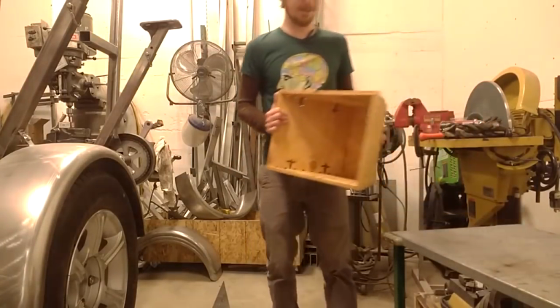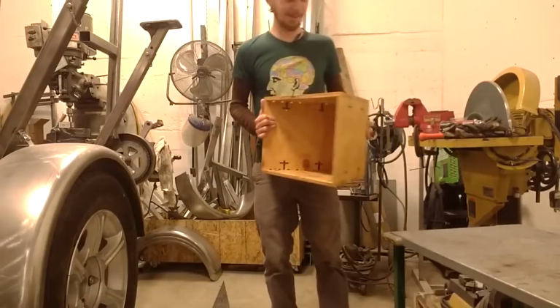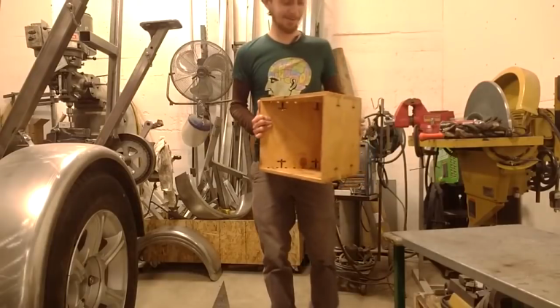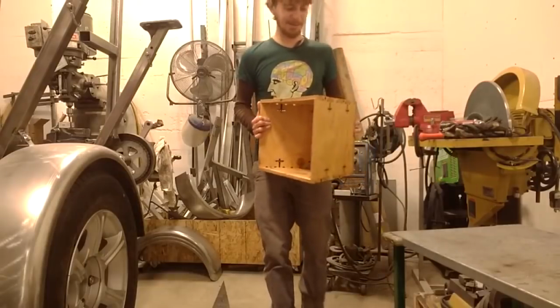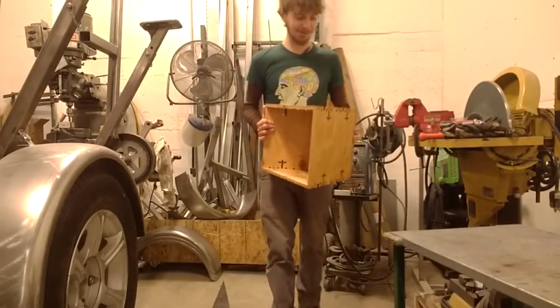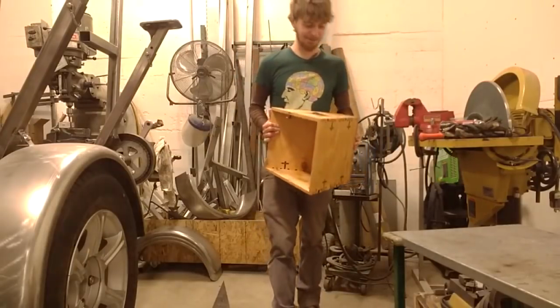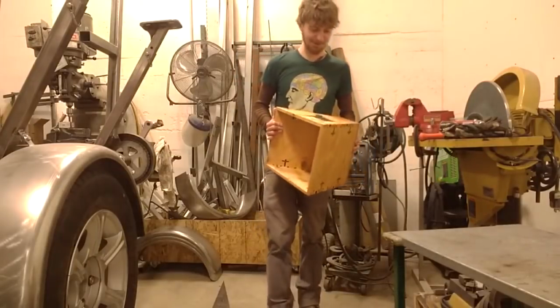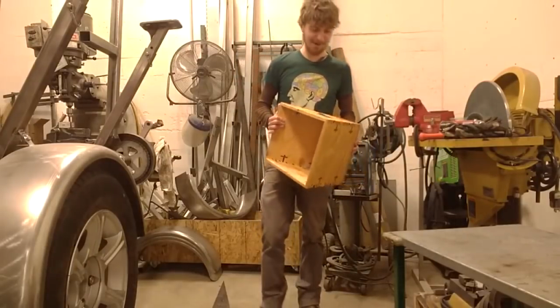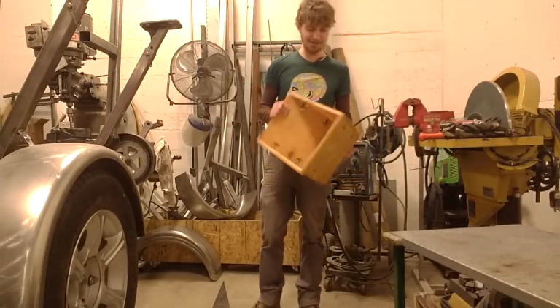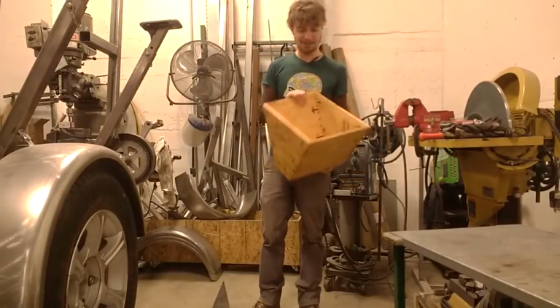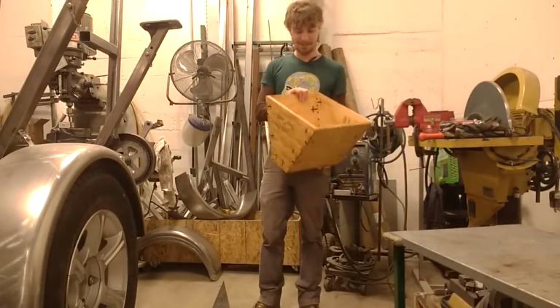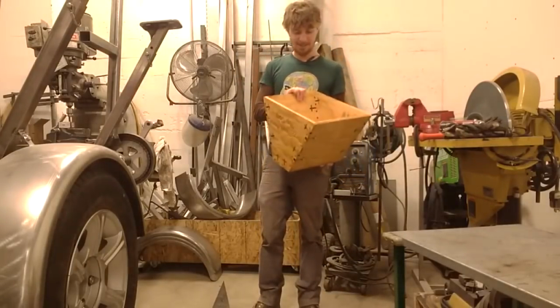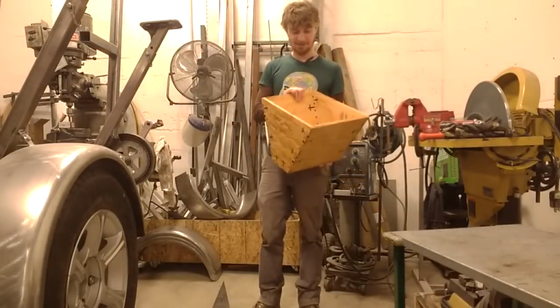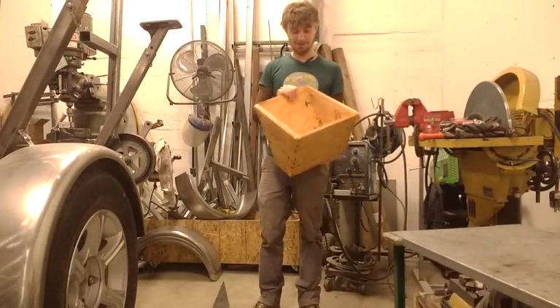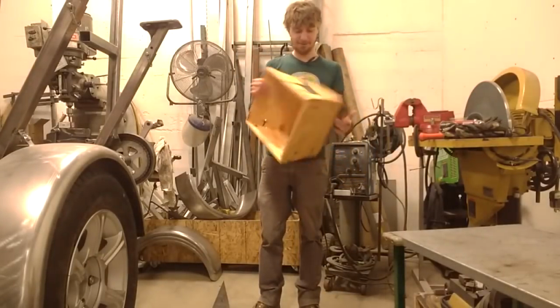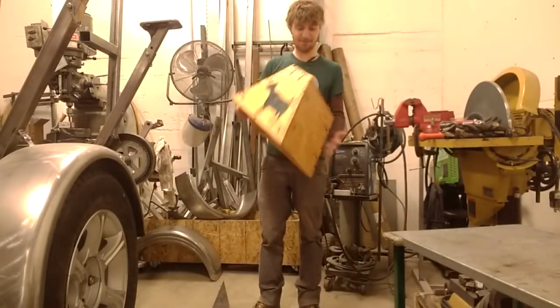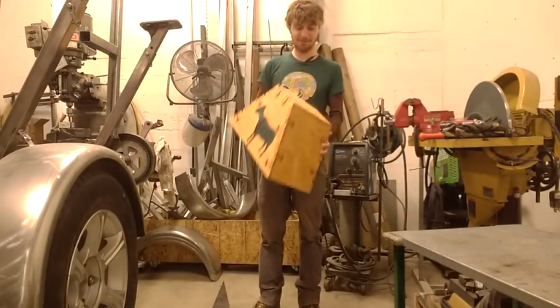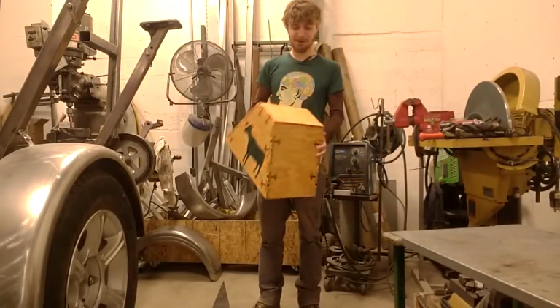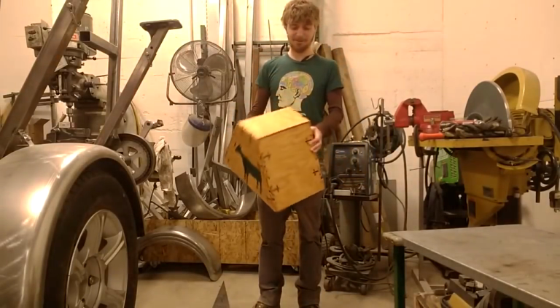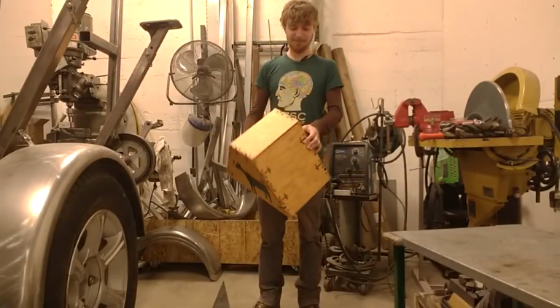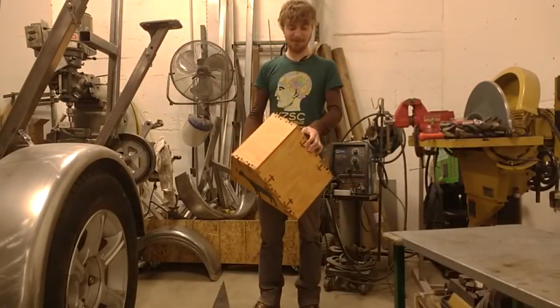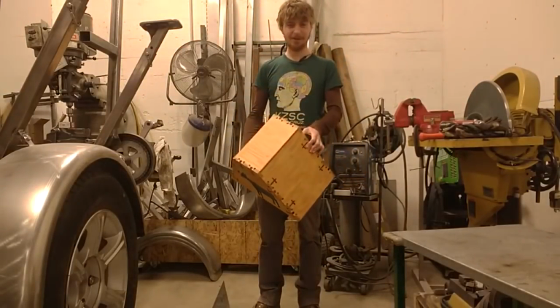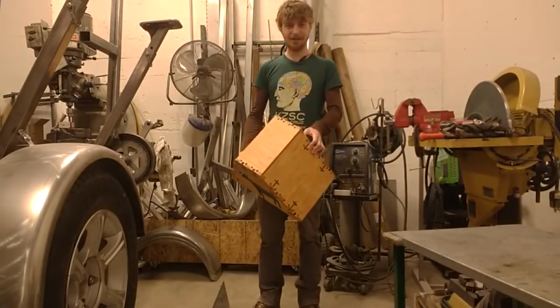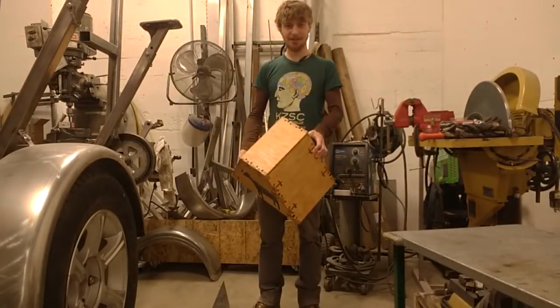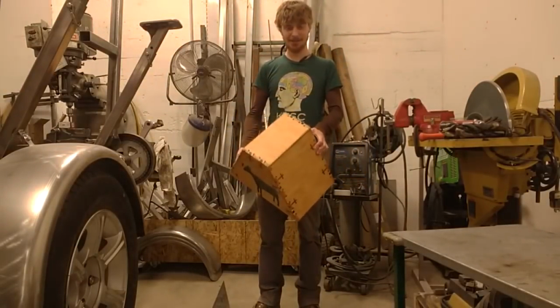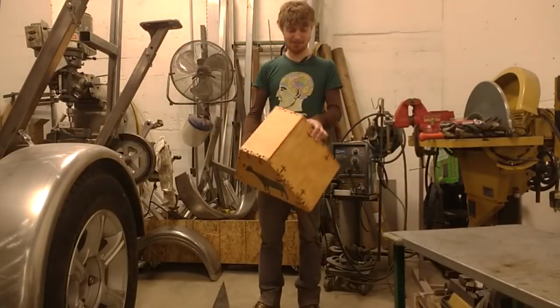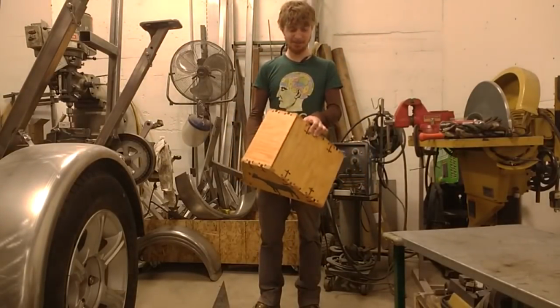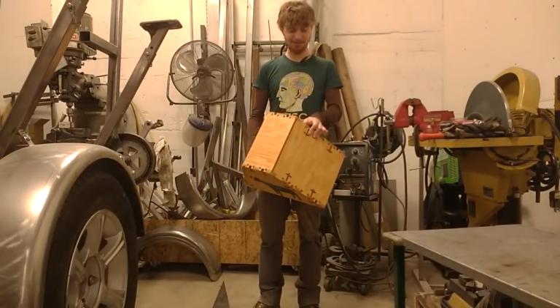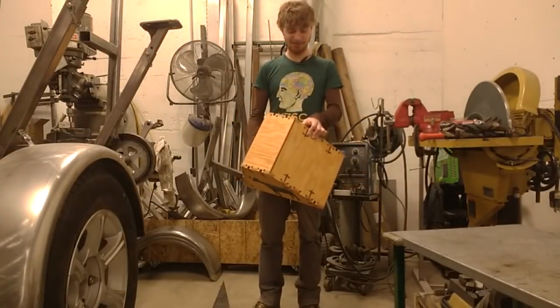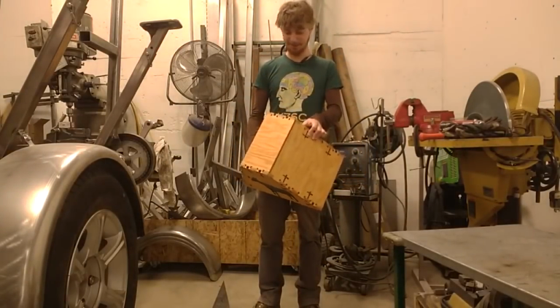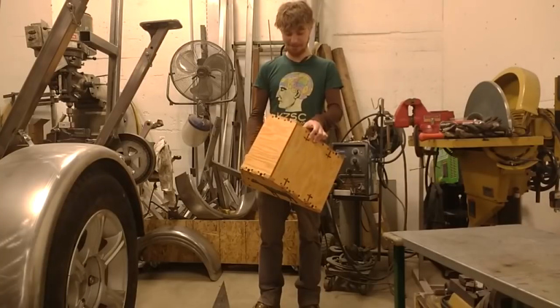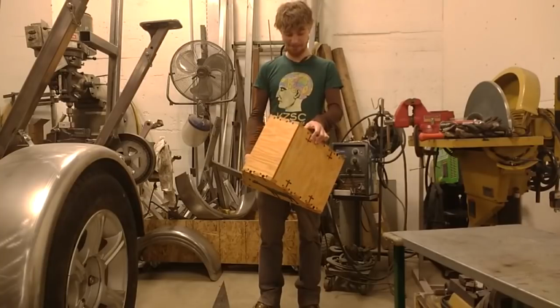They love being the tallest thing around, so this is just a box for them to stand on and to compete for who can stand on it.